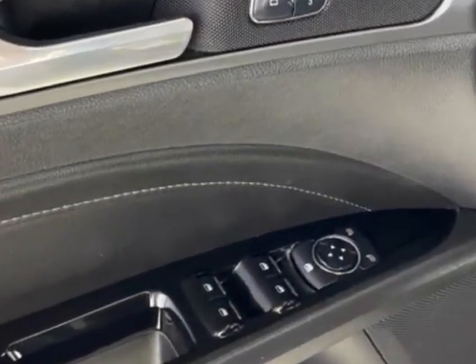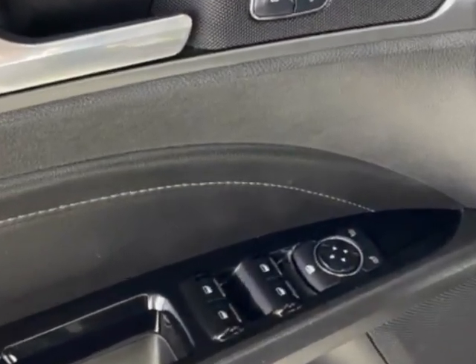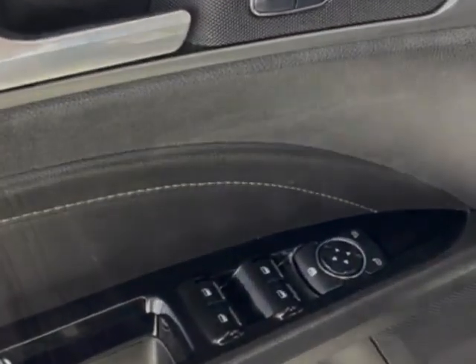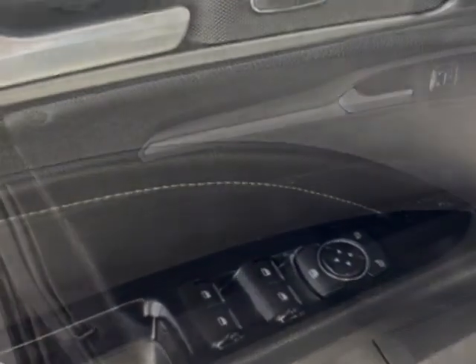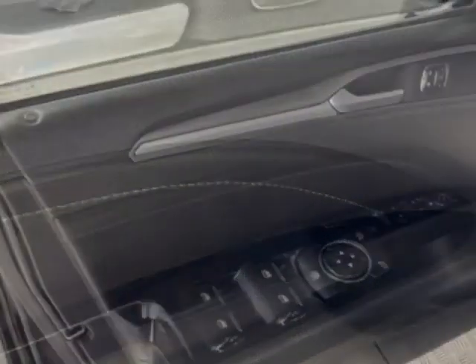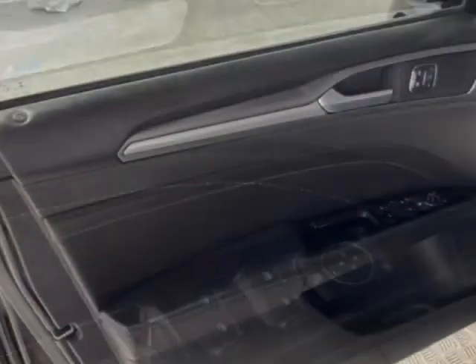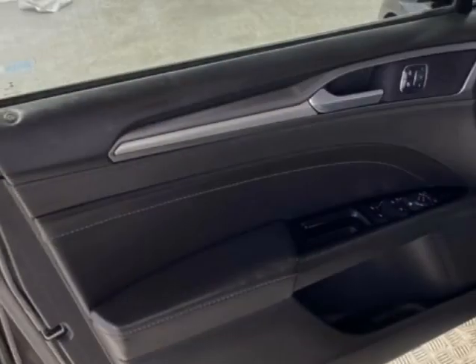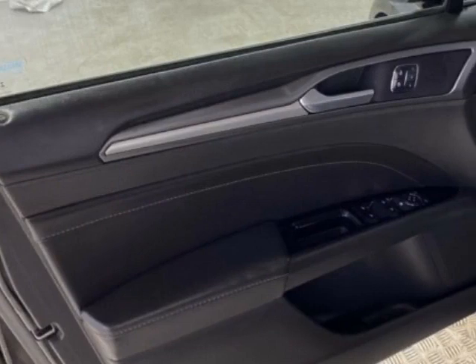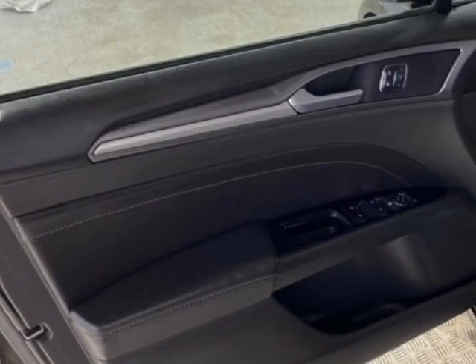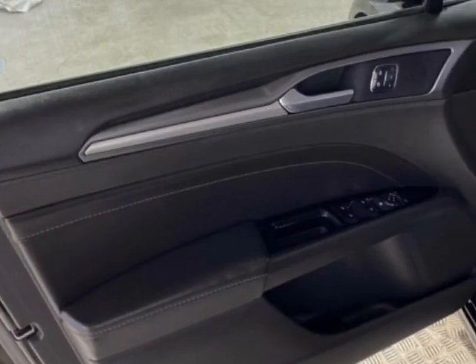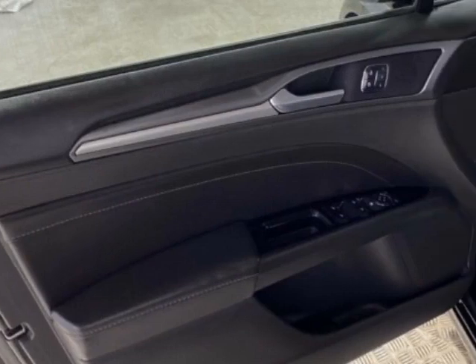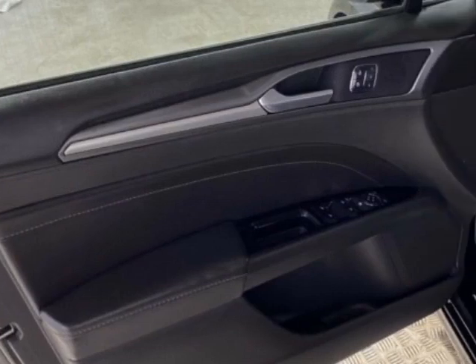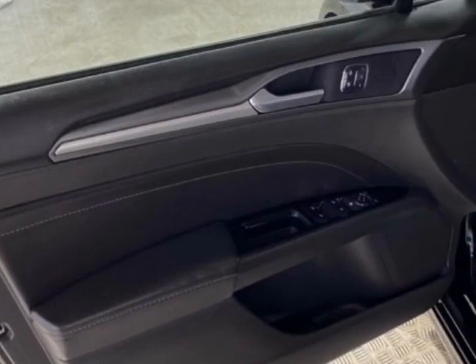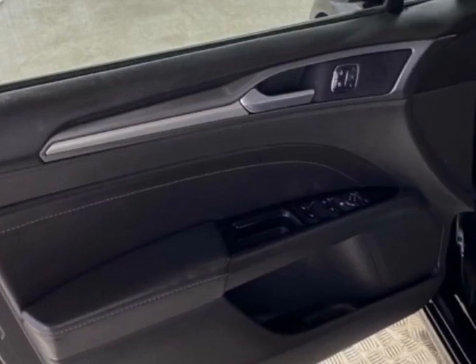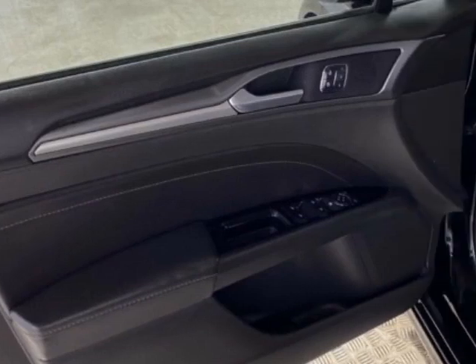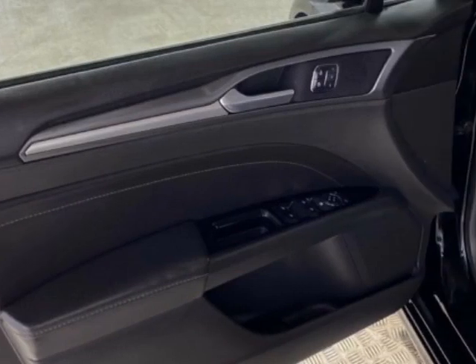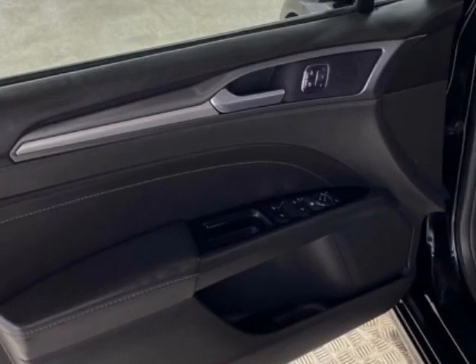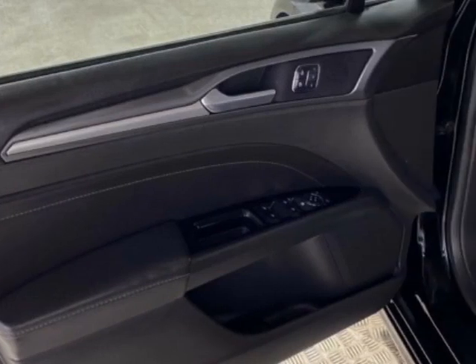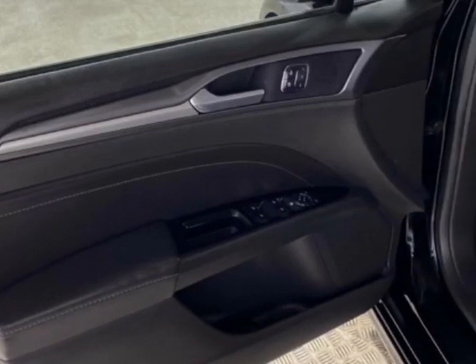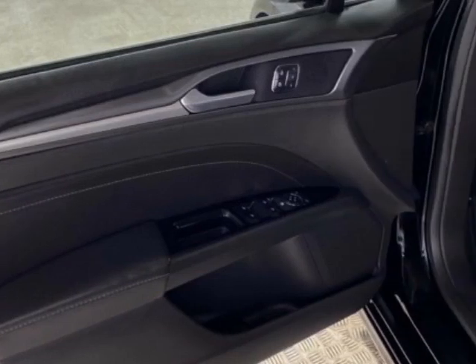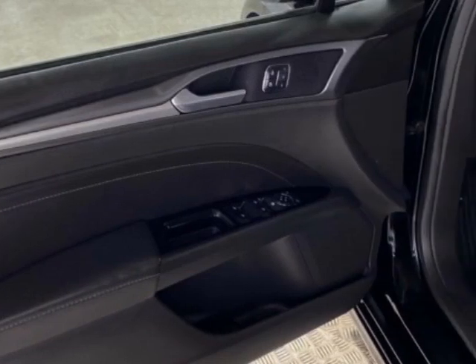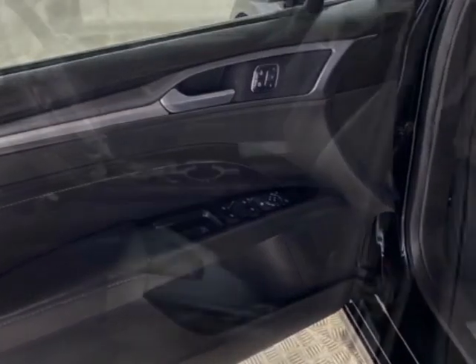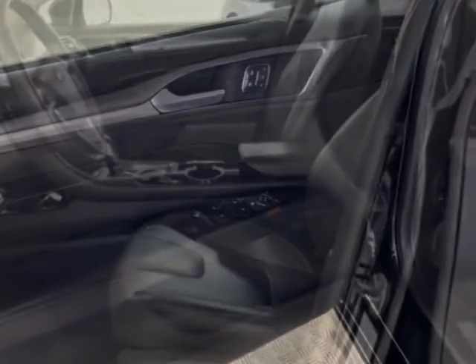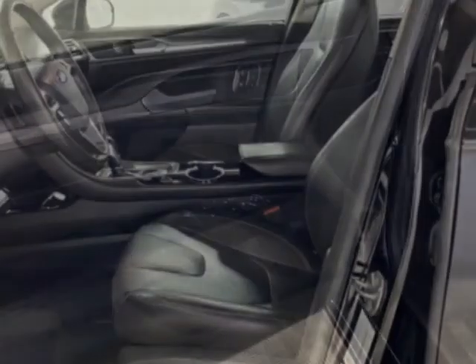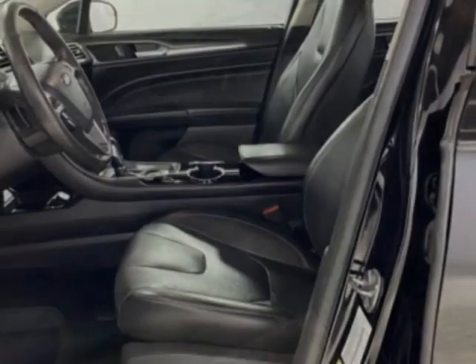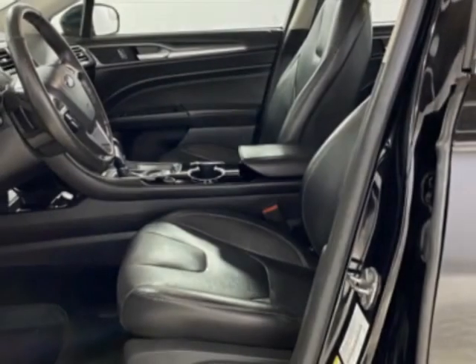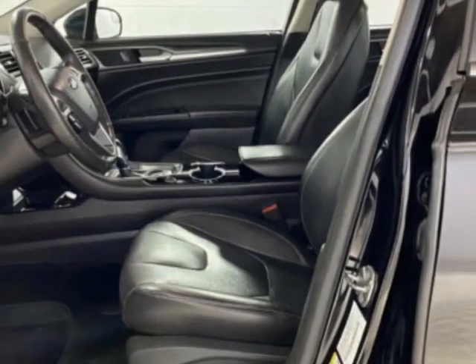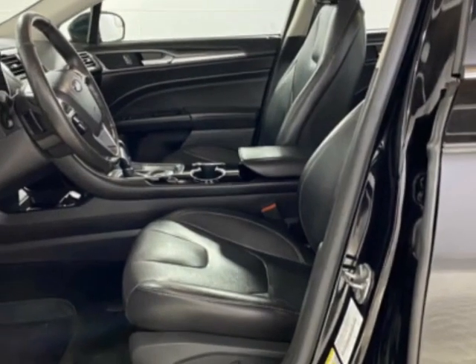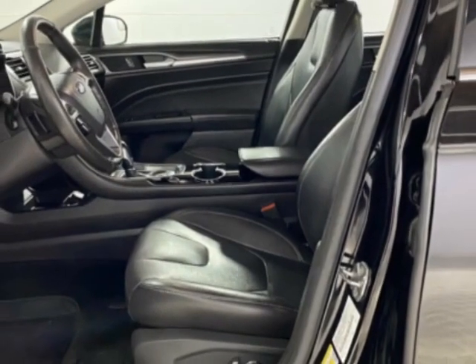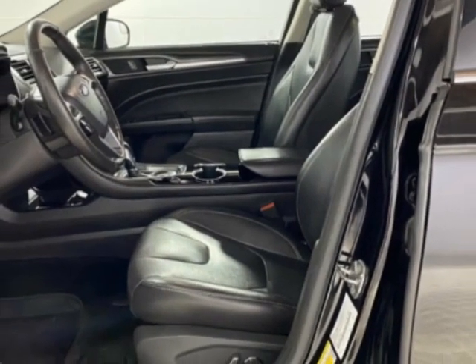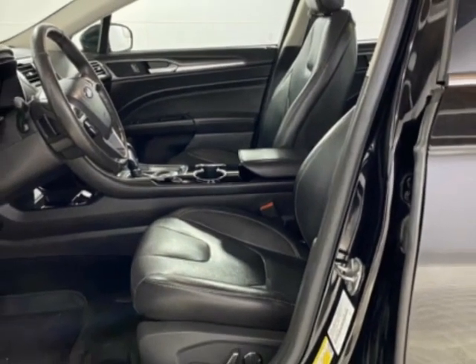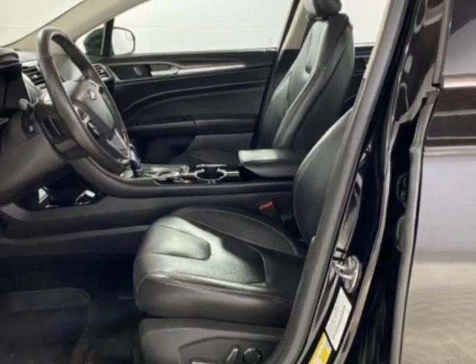Additional options for this vehicle include power driver's seat, touch screen, climate control, and driver airbag.